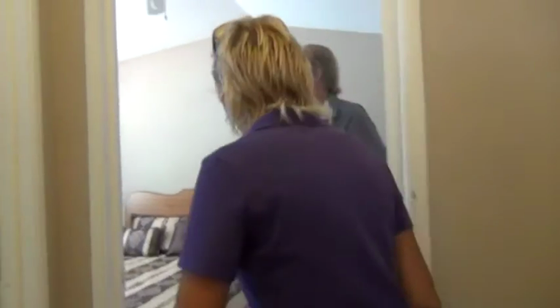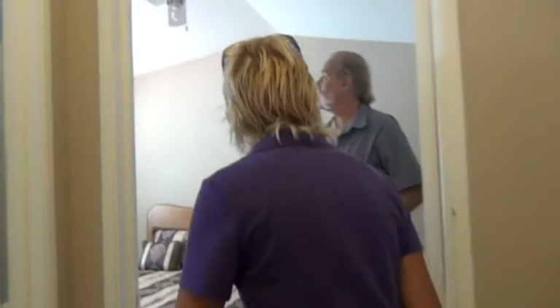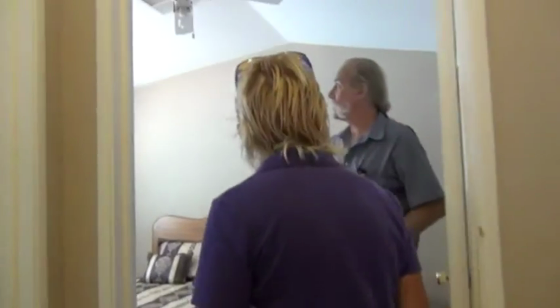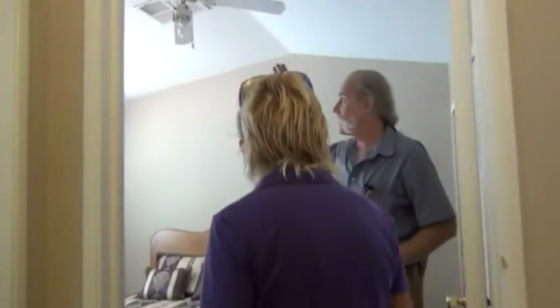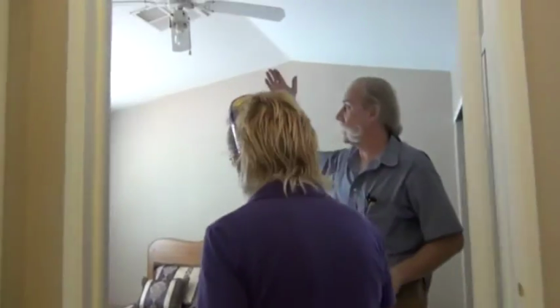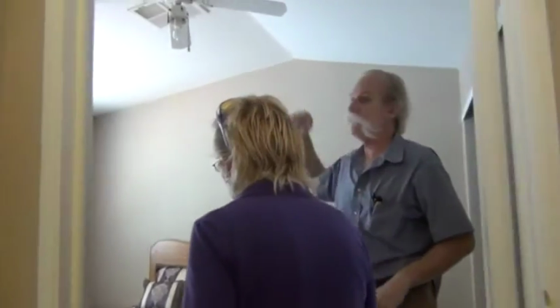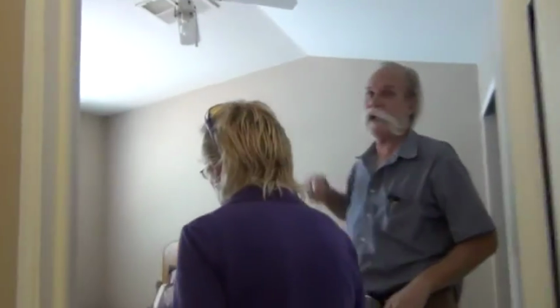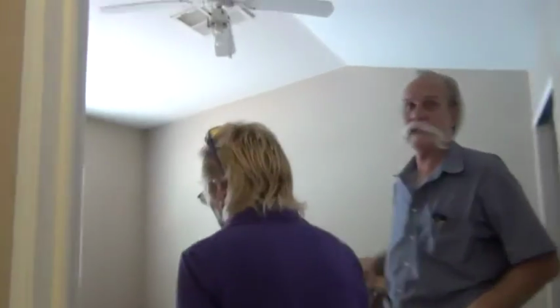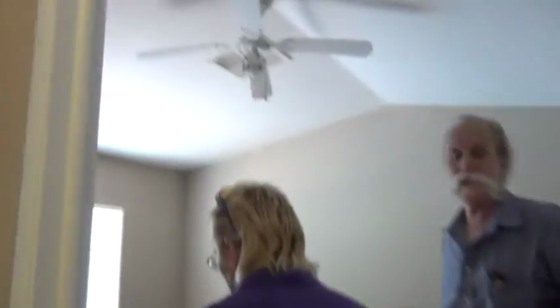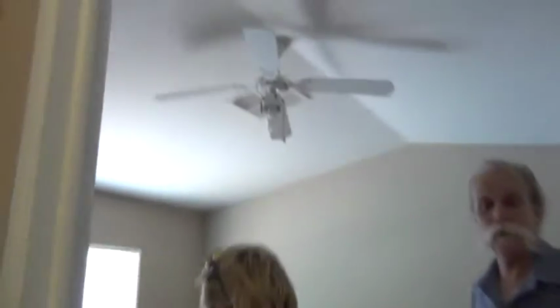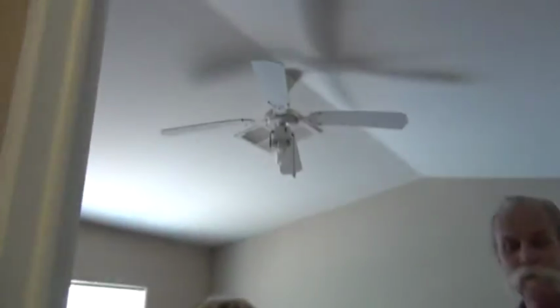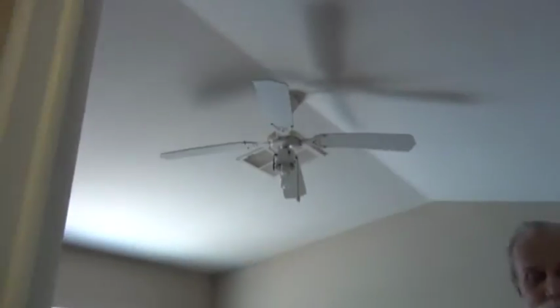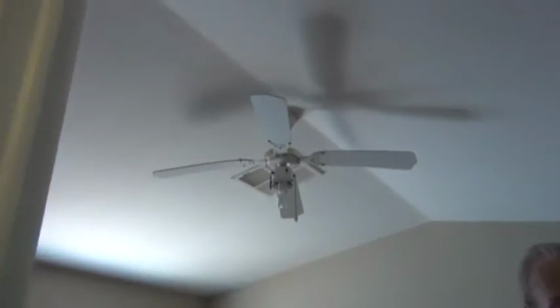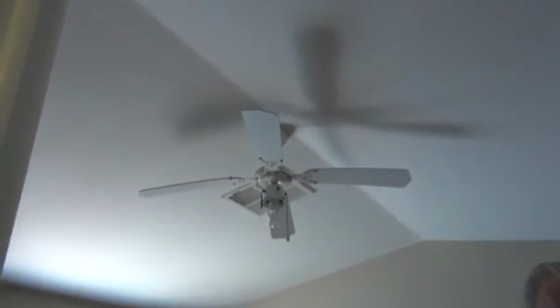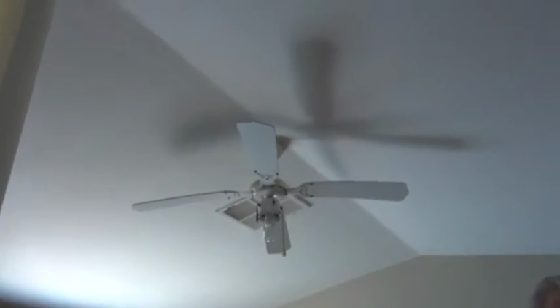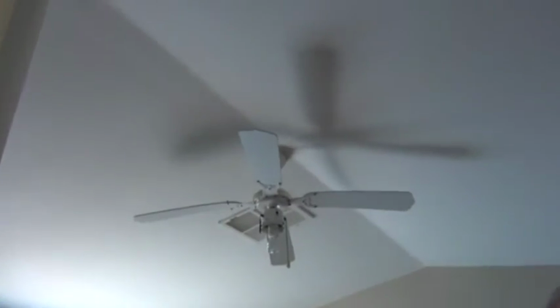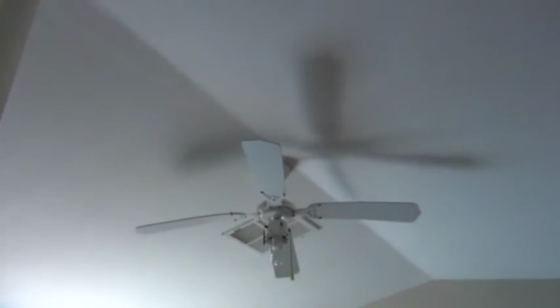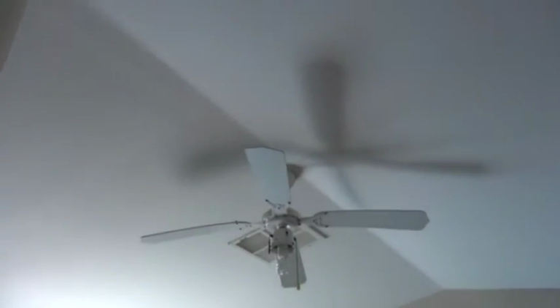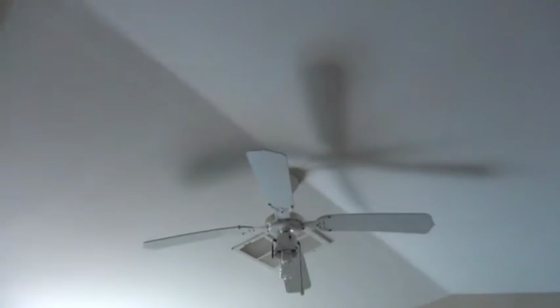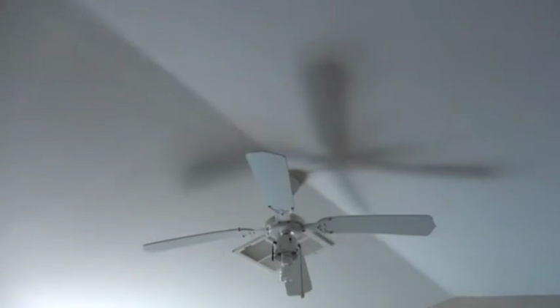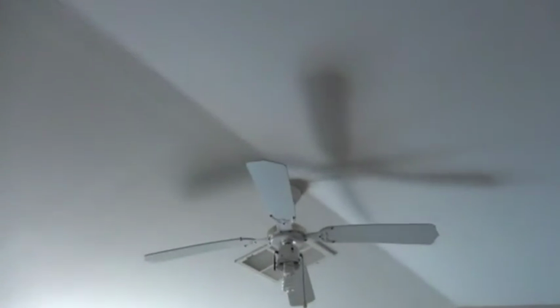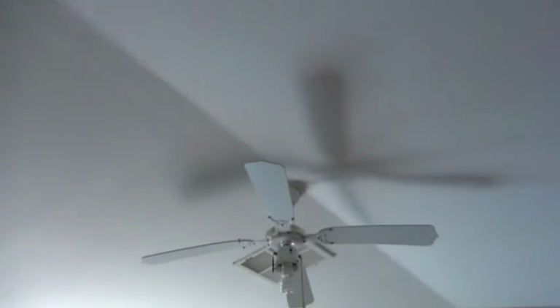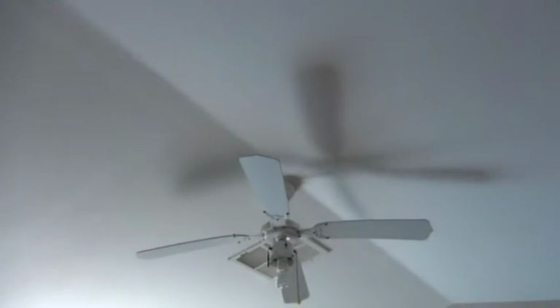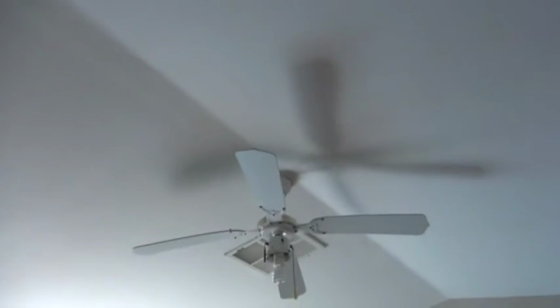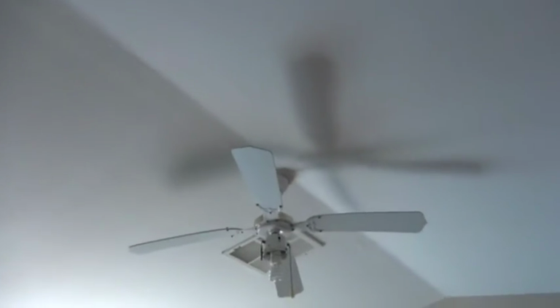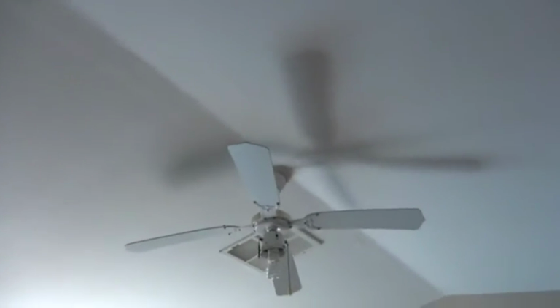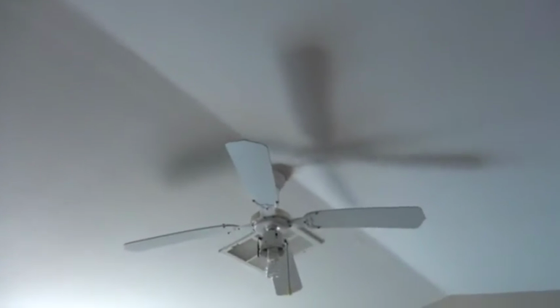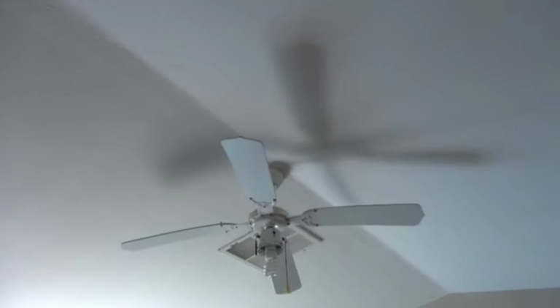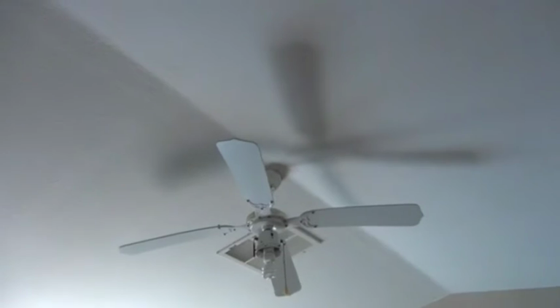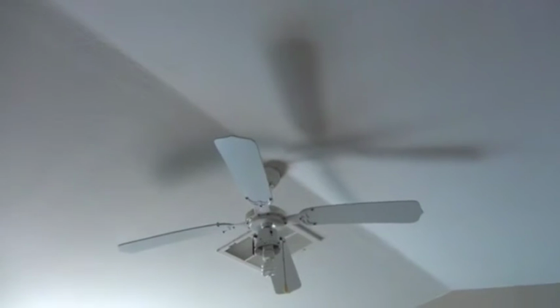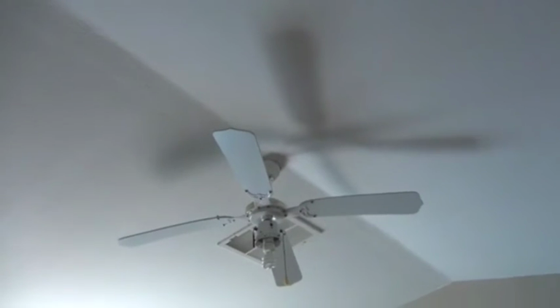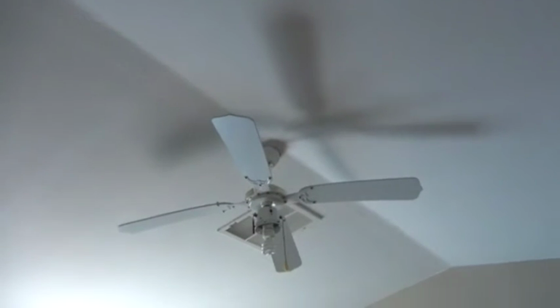This is our ceiling fan that needs to be balanced and is missing its light kit cover.